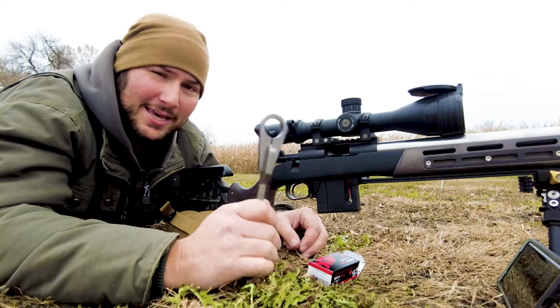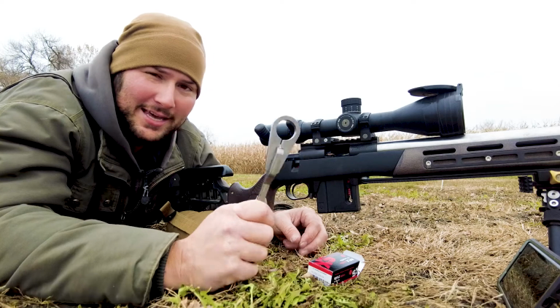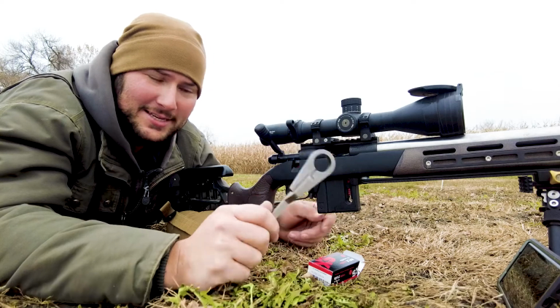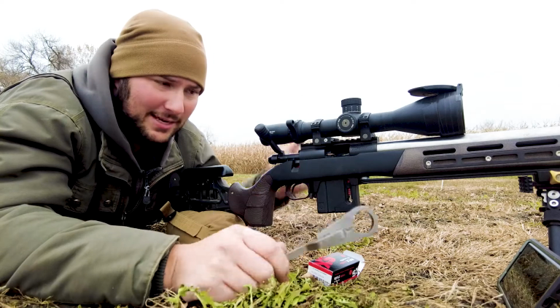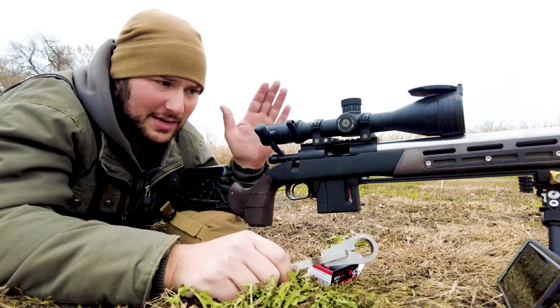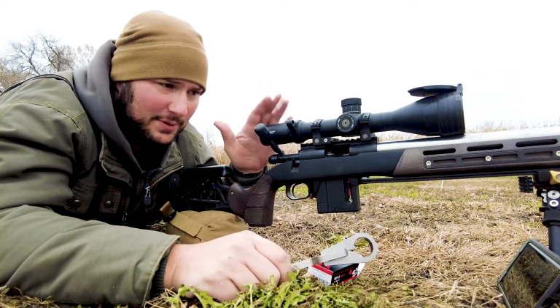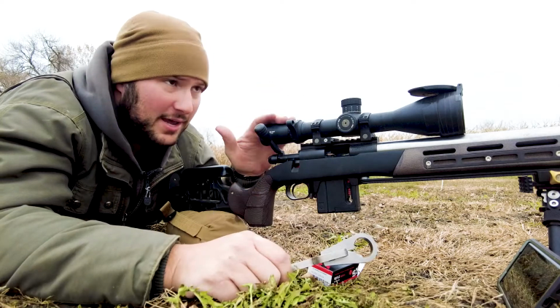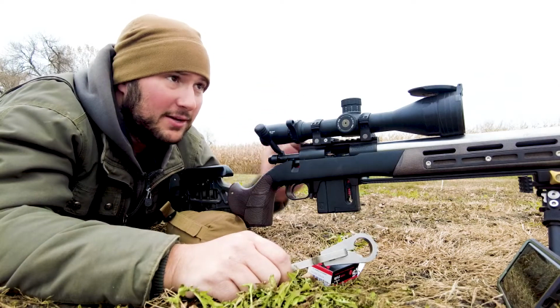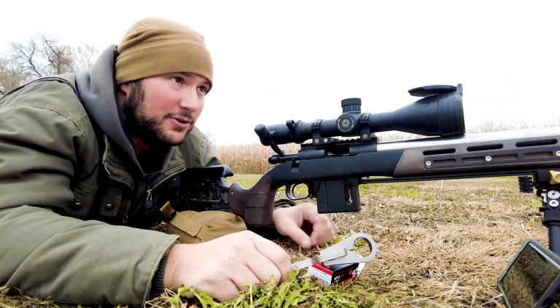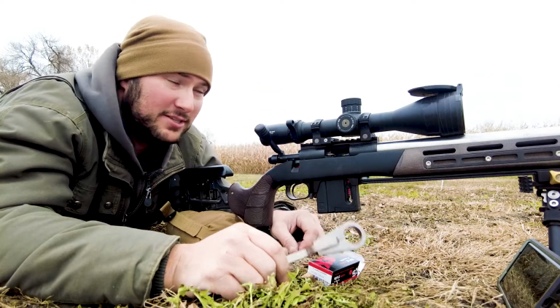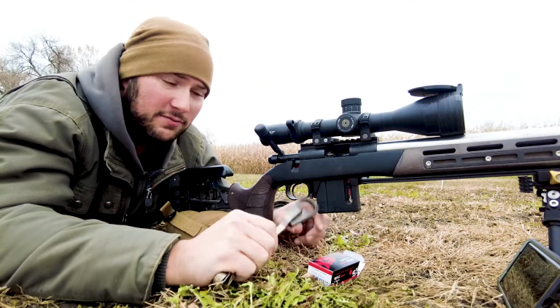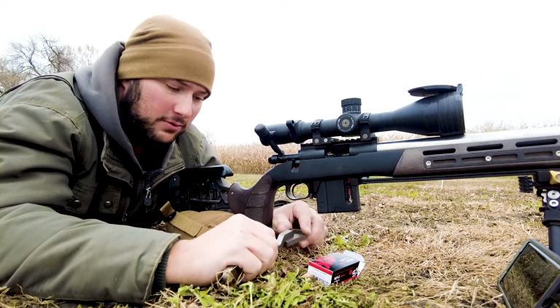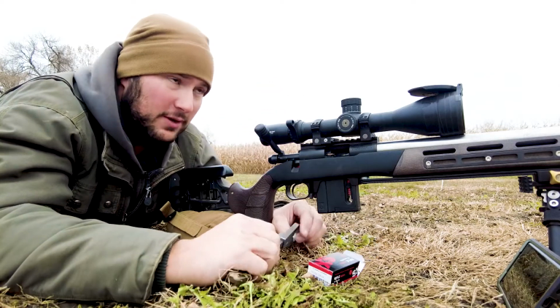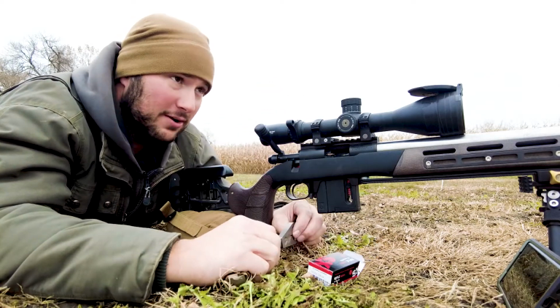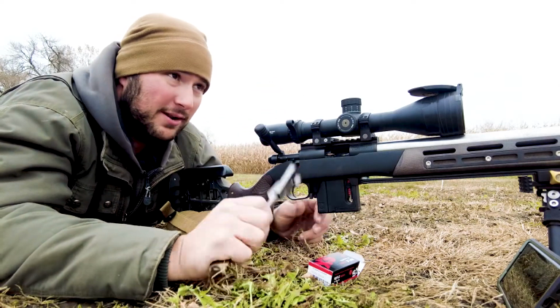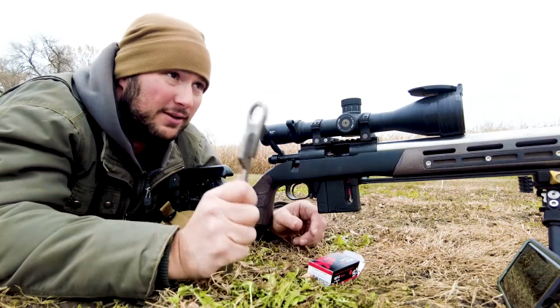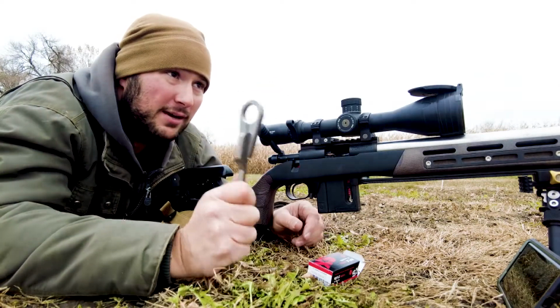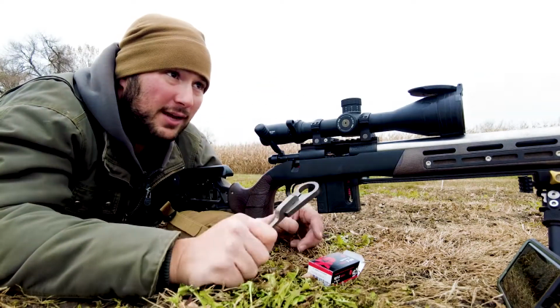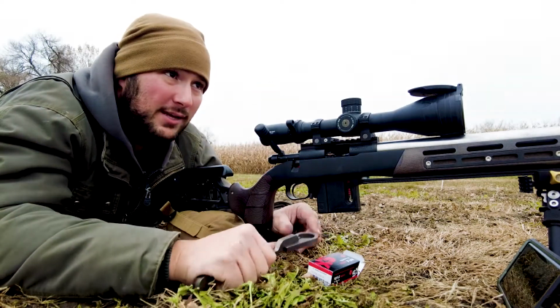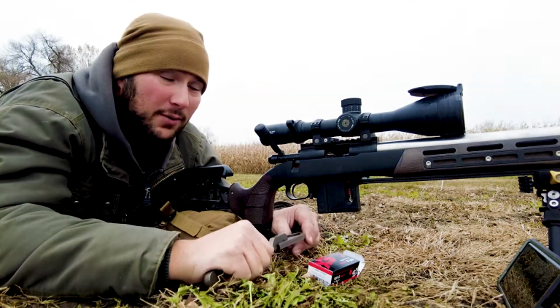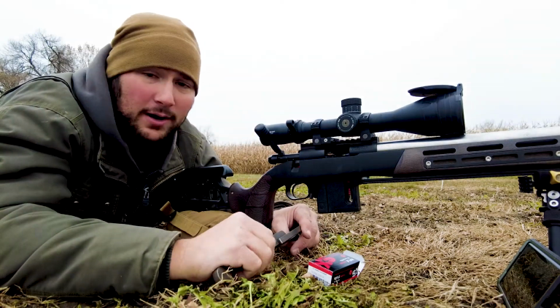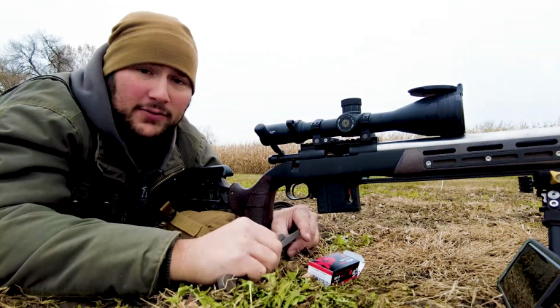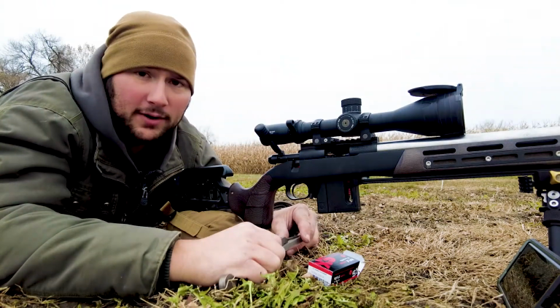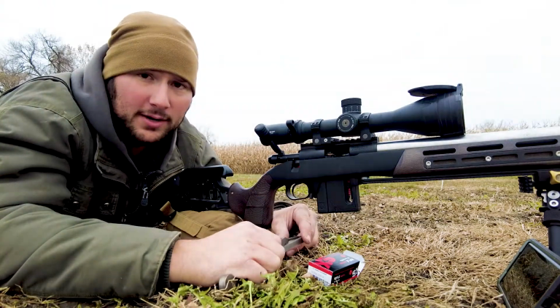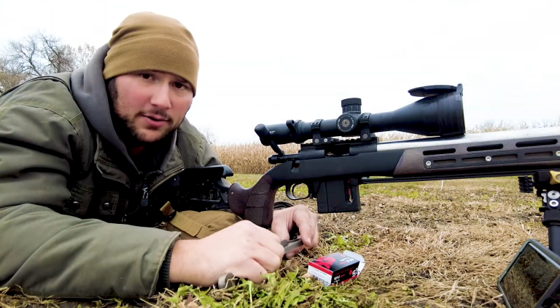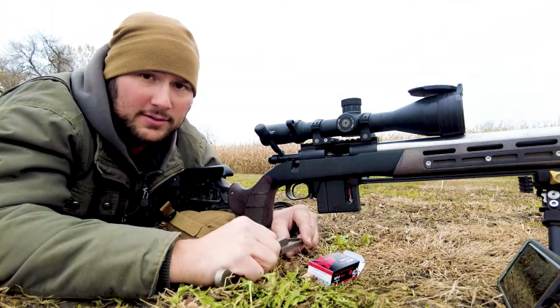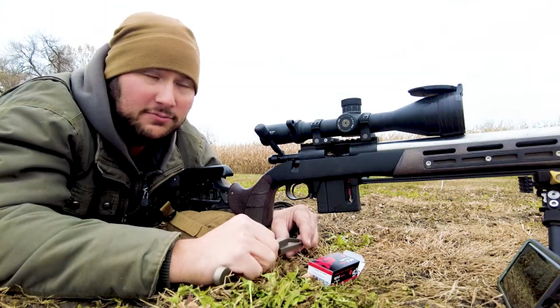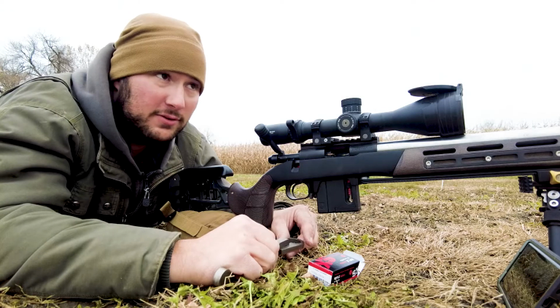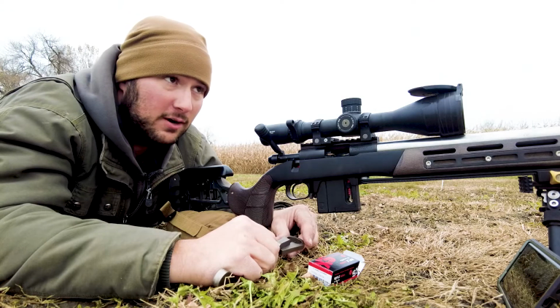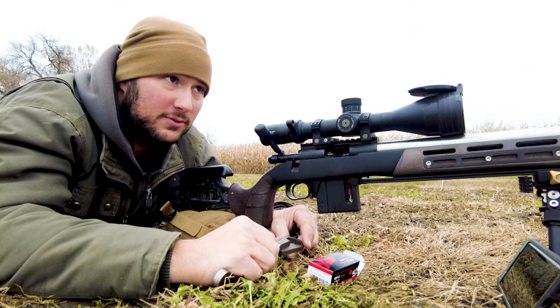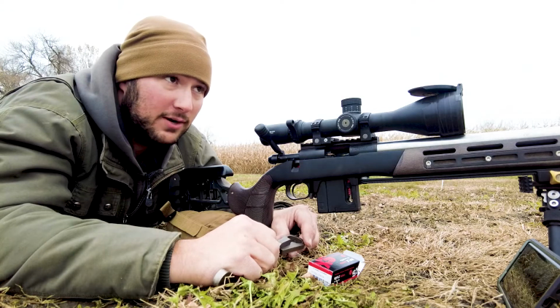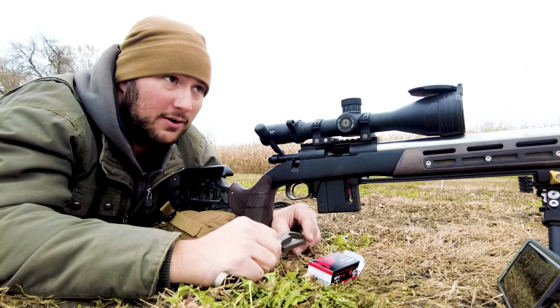Hey guys, I've got my trusty Voodoo here and I've got a KYL target down at 50 yards right now.